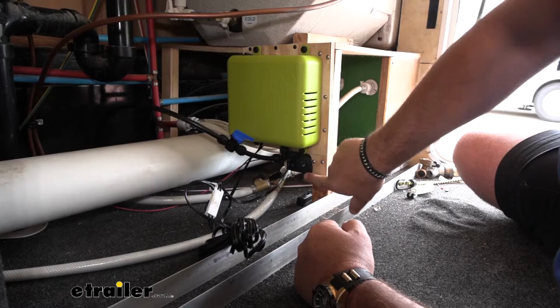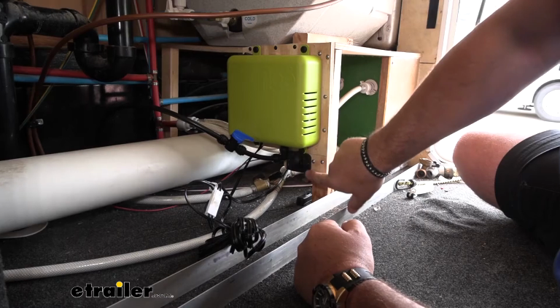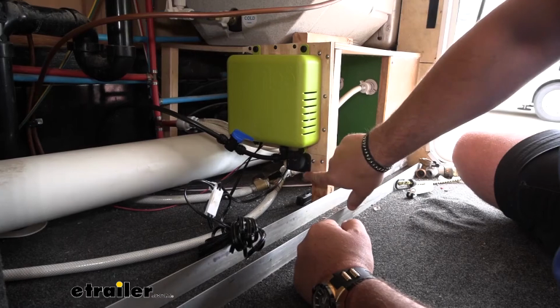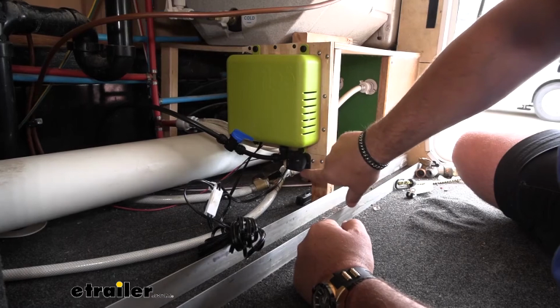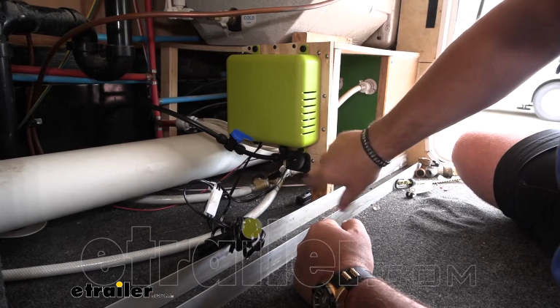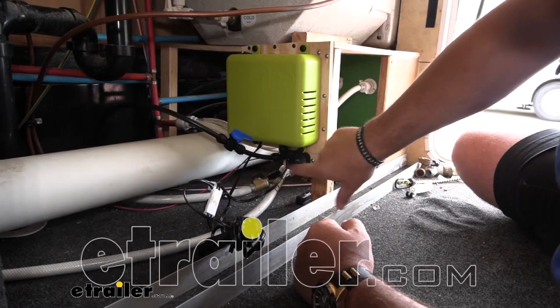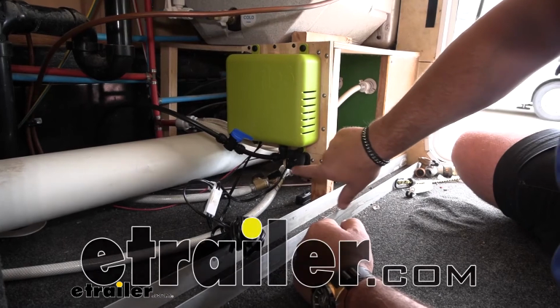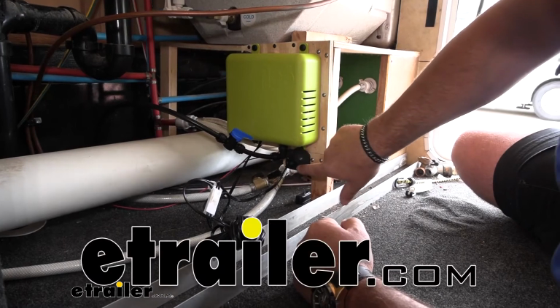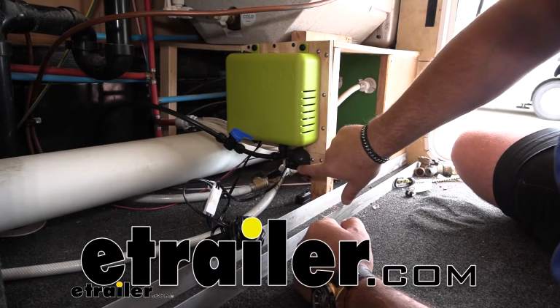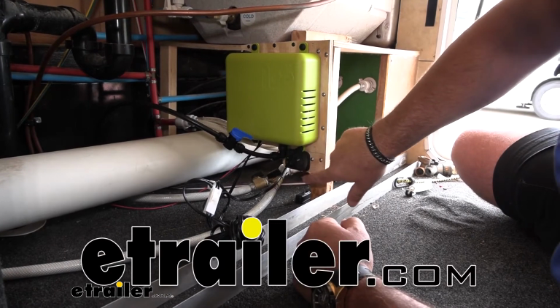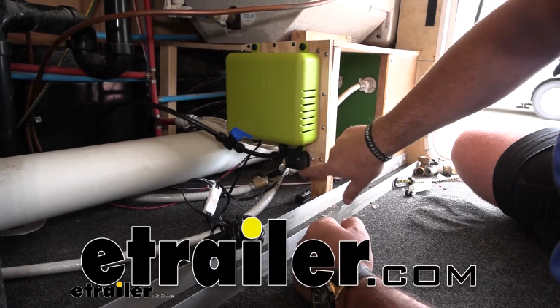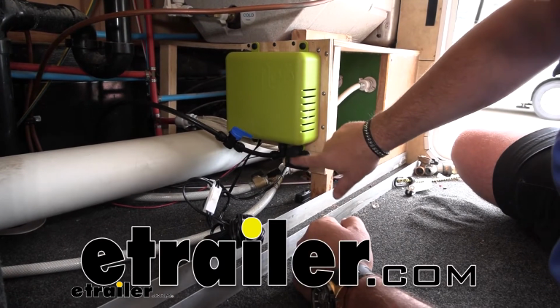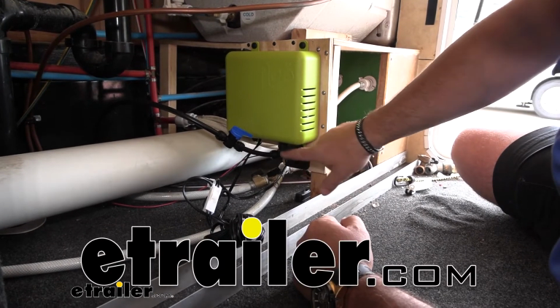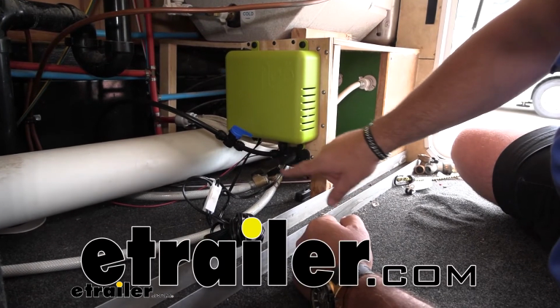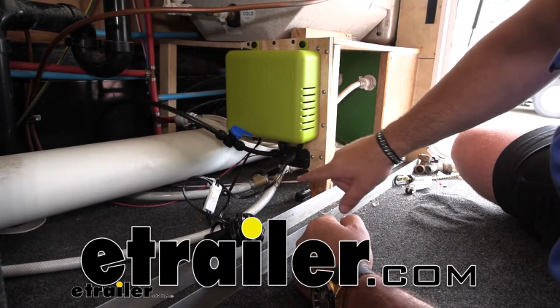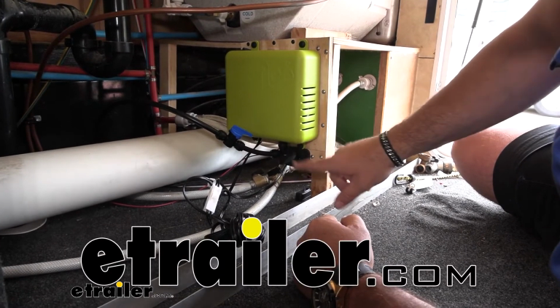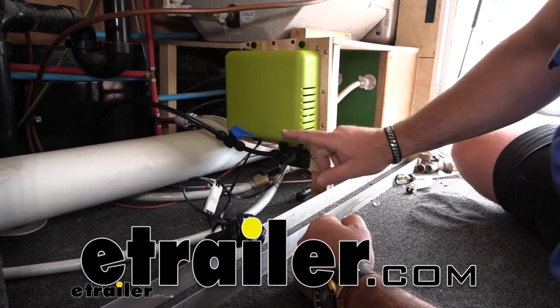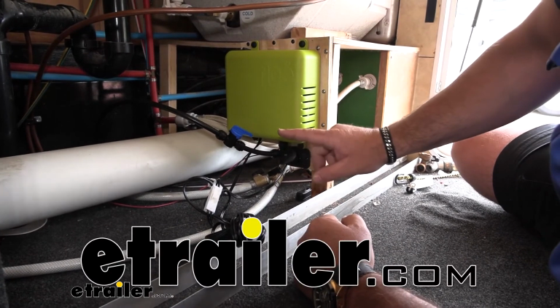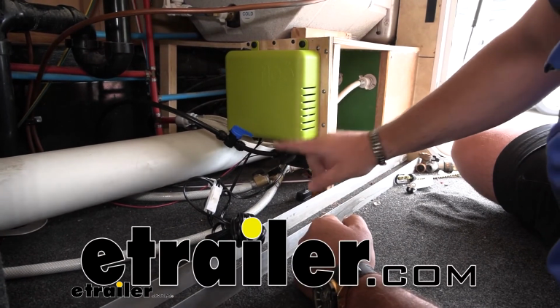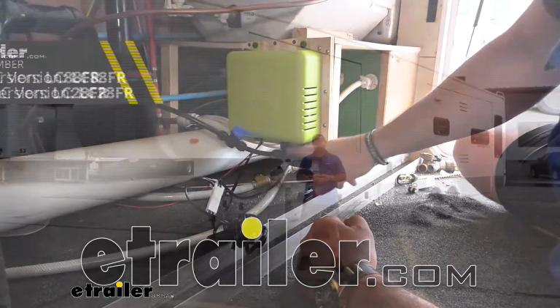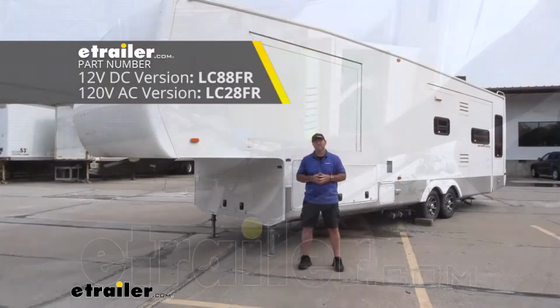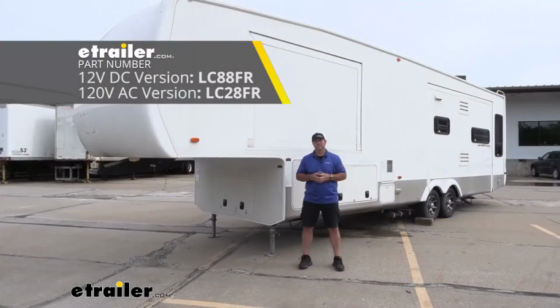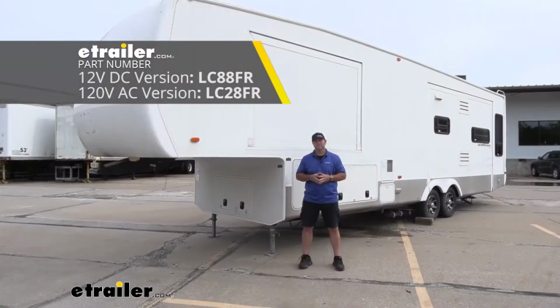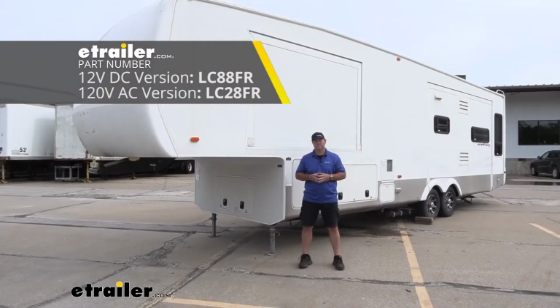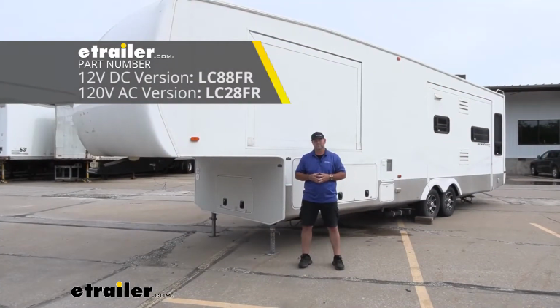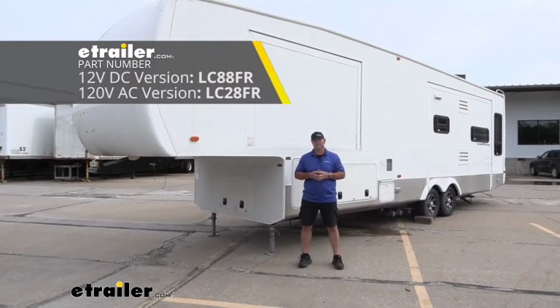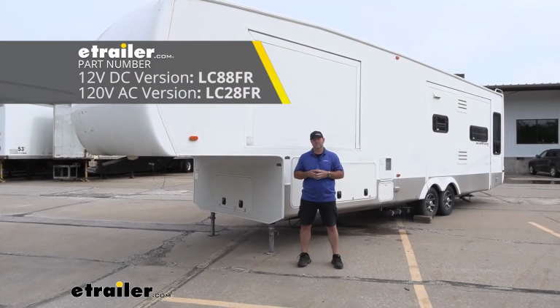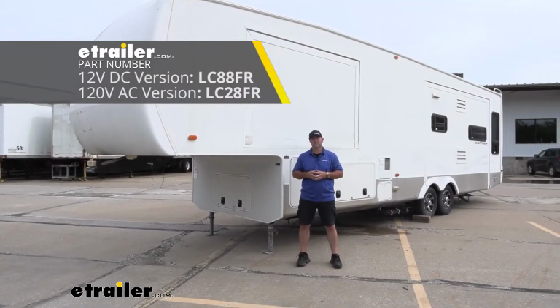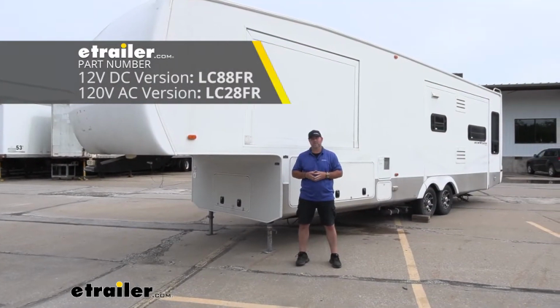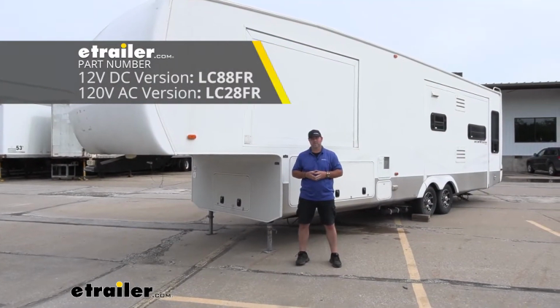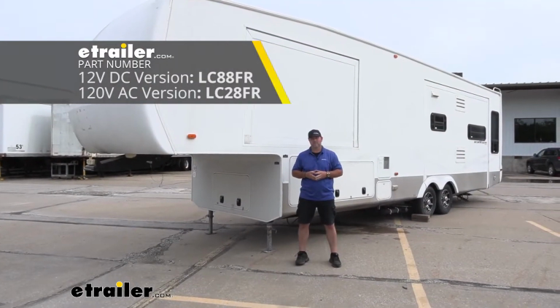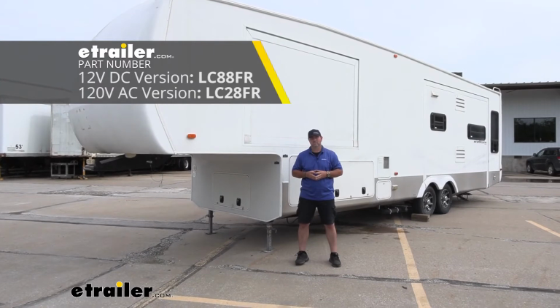Hey guys, Shane here with eTrader.com. Today we're going to be taking a look at the Flow Drain Down System by Lipper Components.